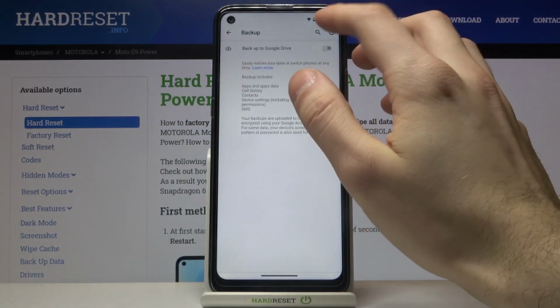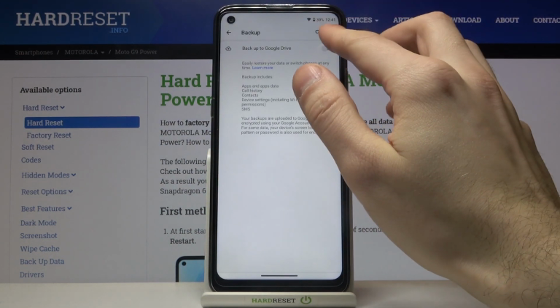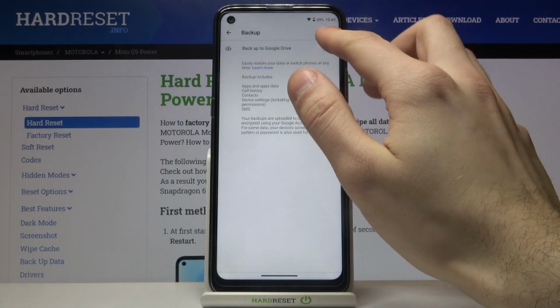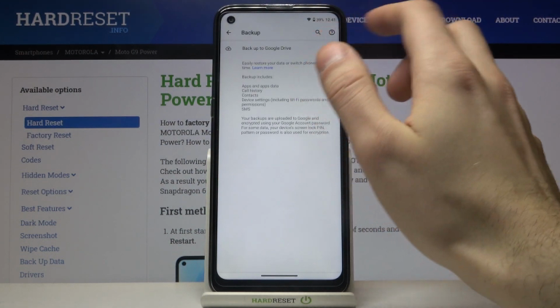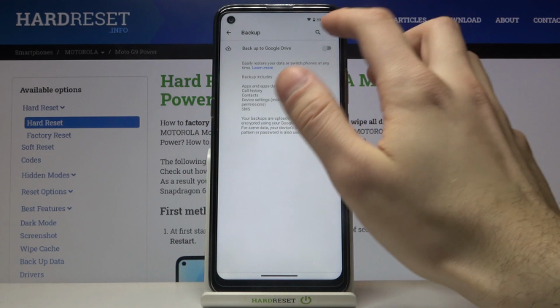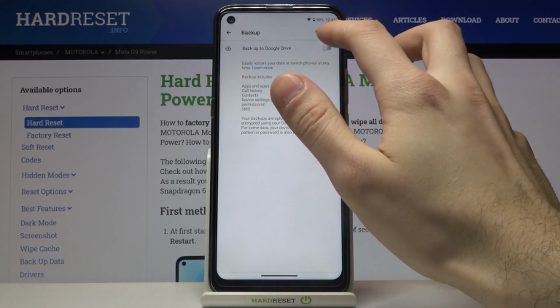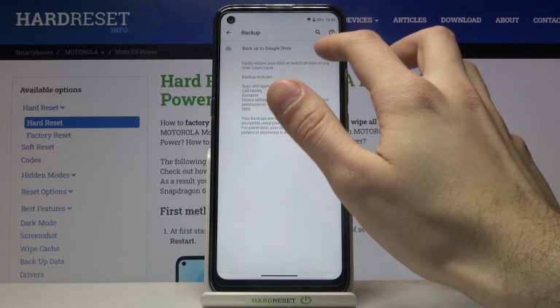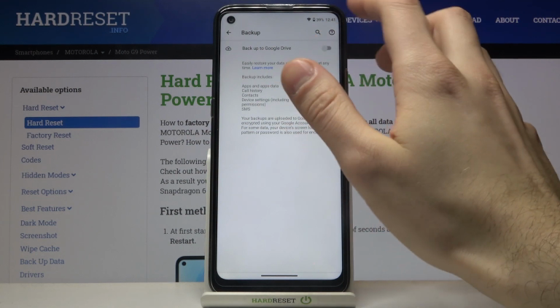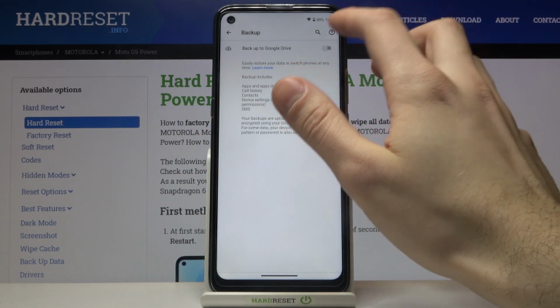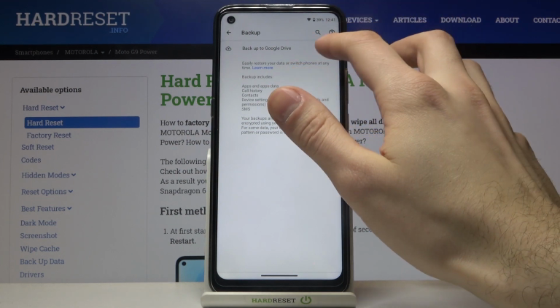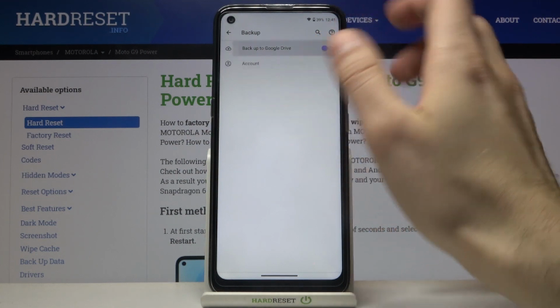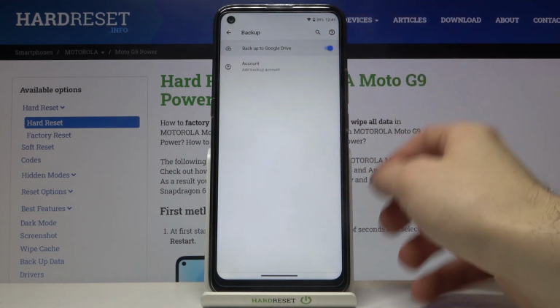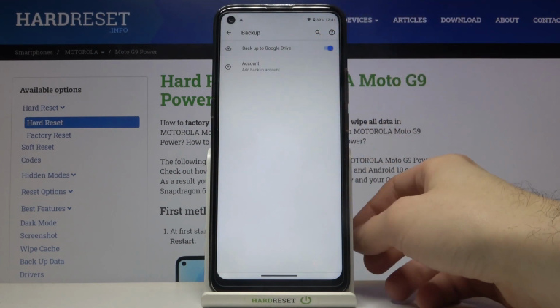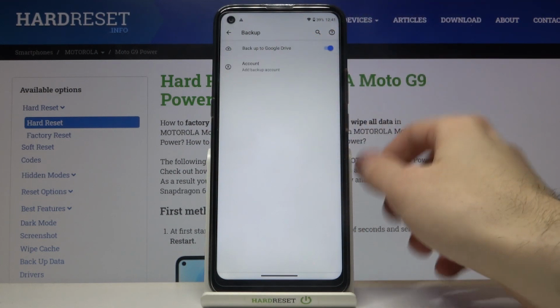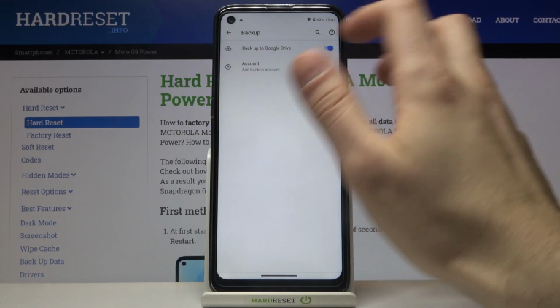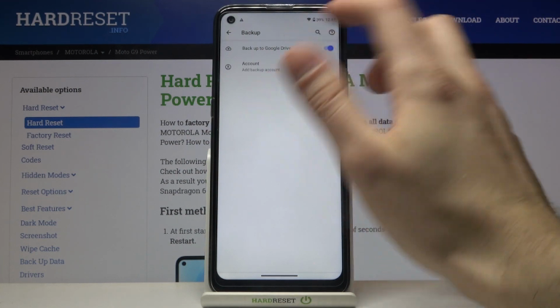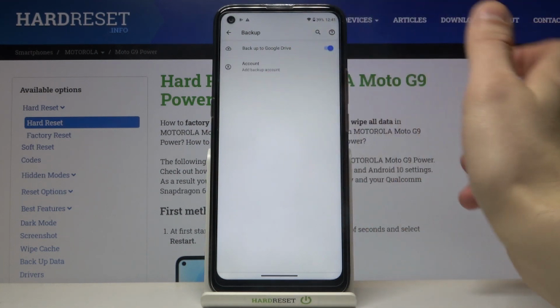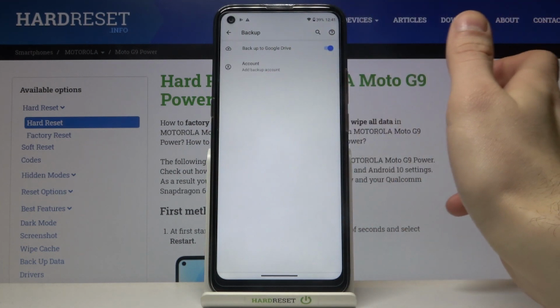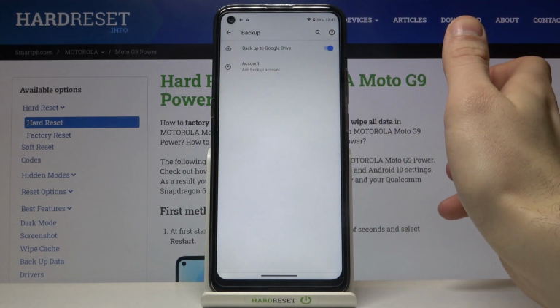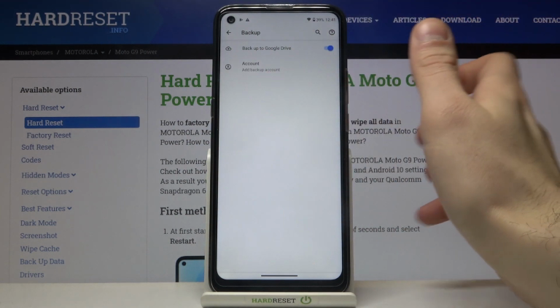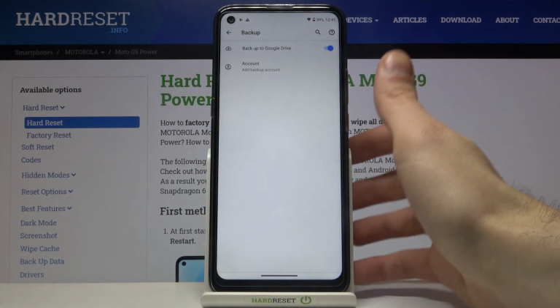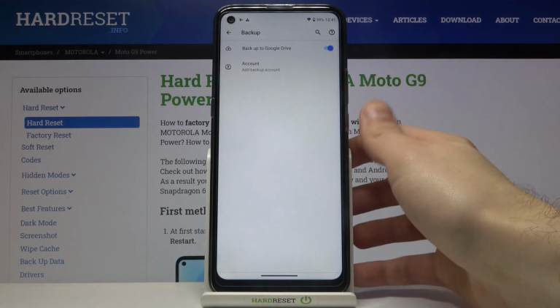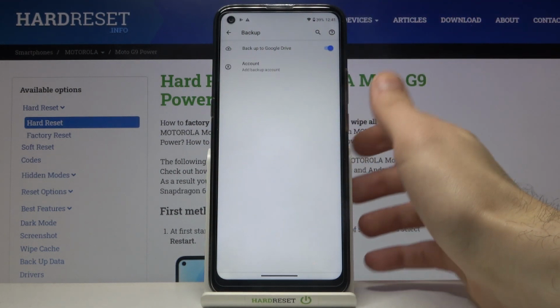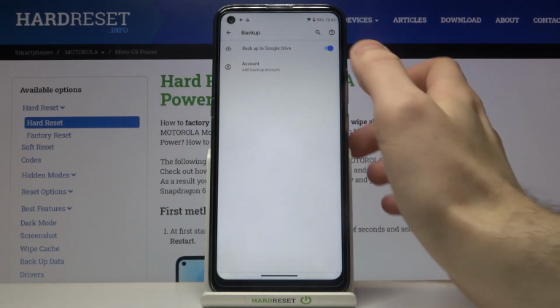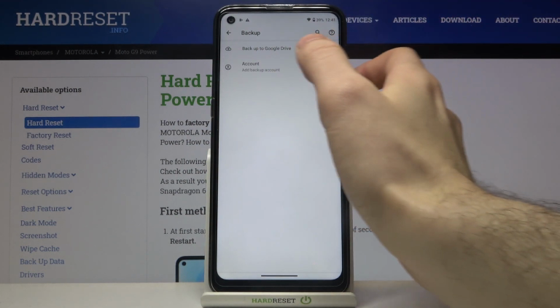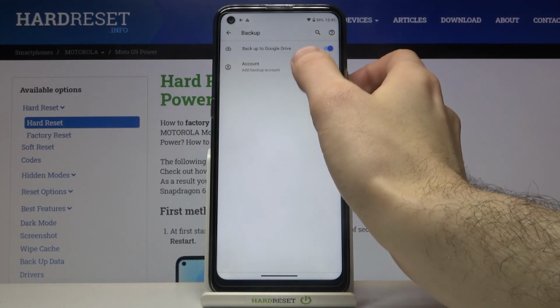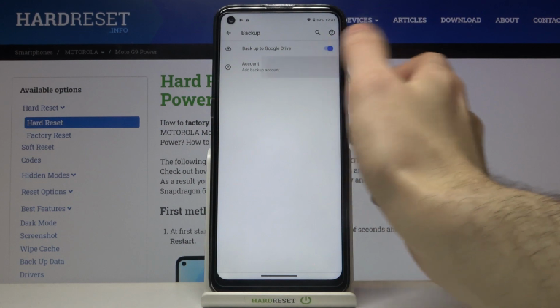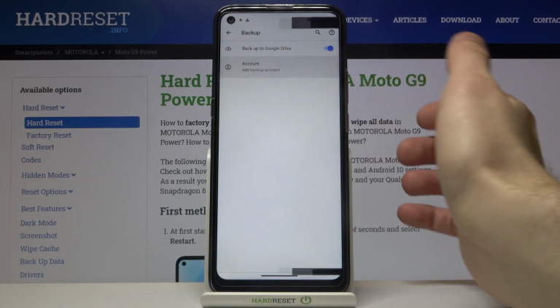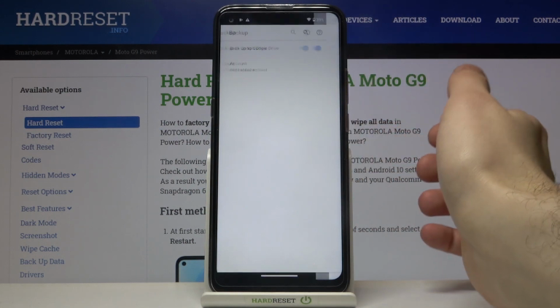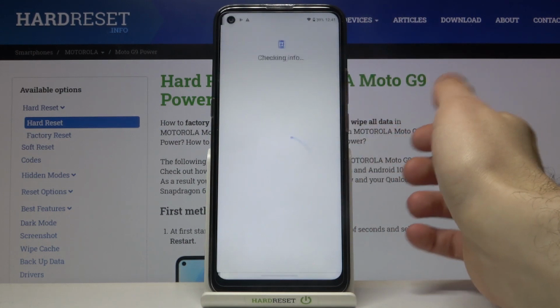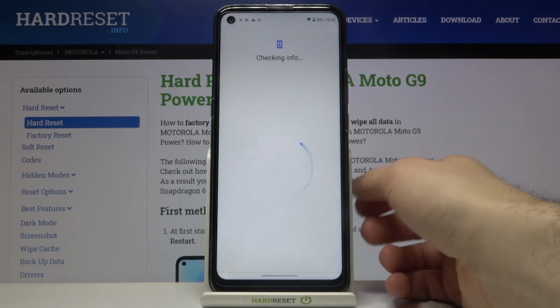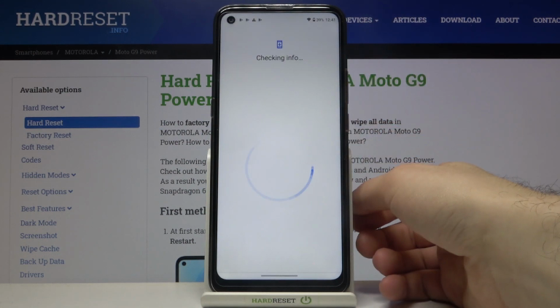Here you have to enable this feature — backup to Google Drive — and what you have to do next is to add your Google backup account.